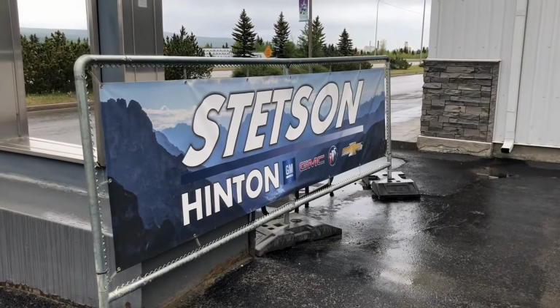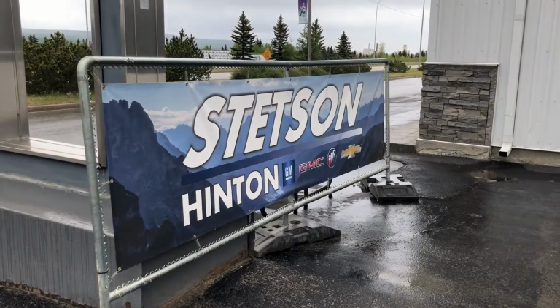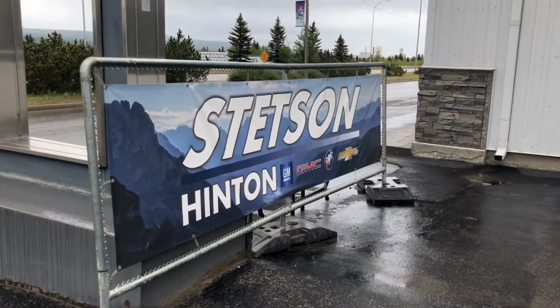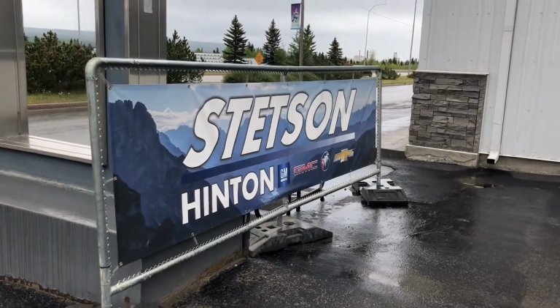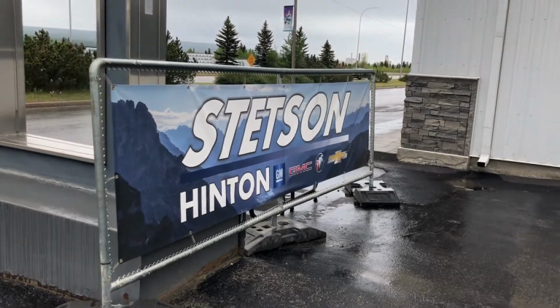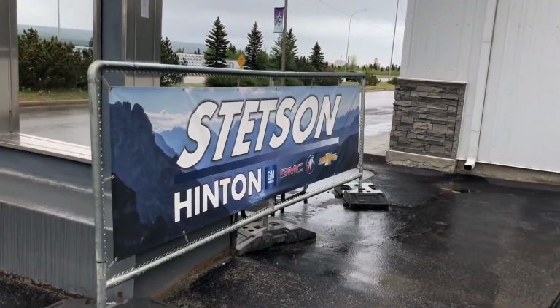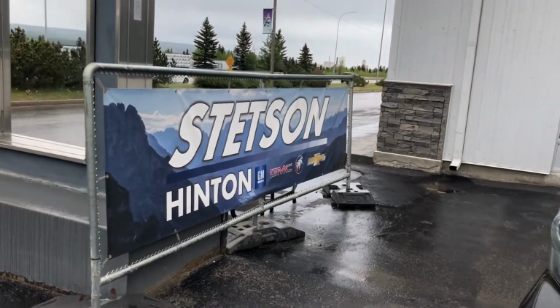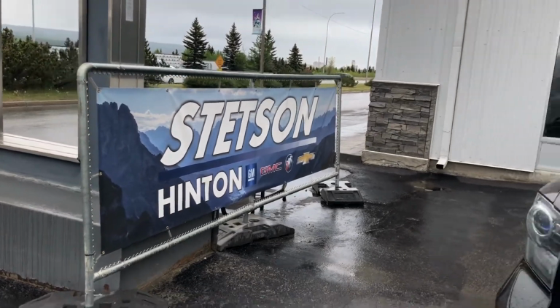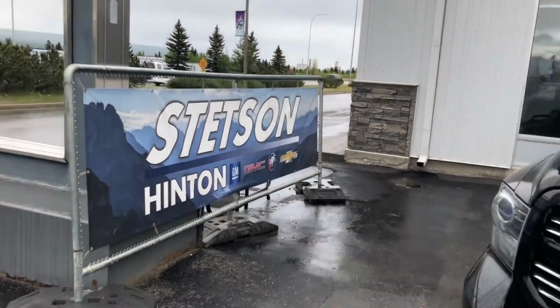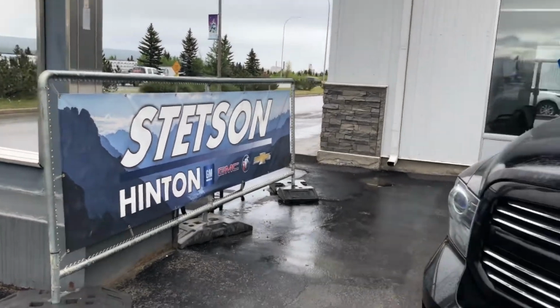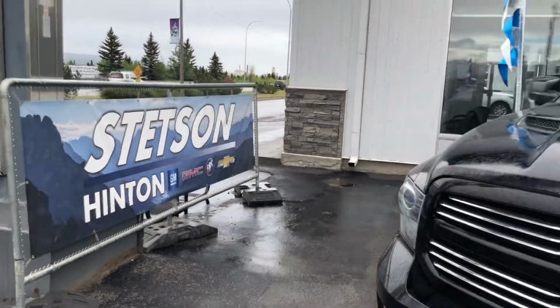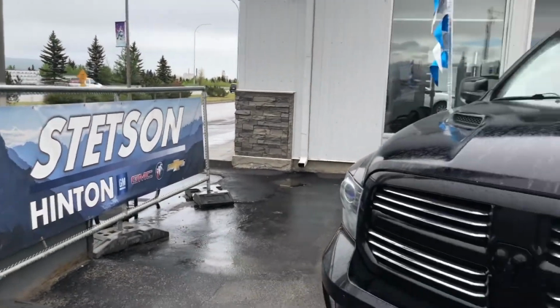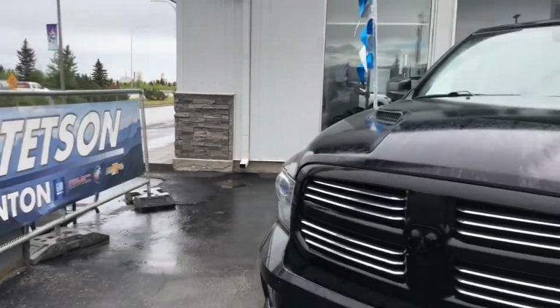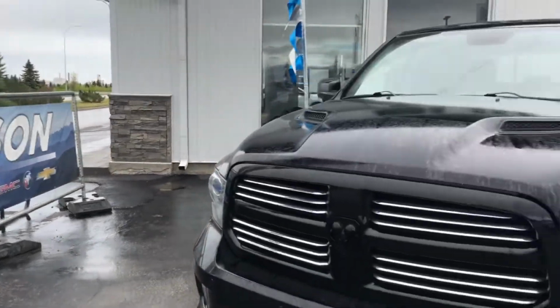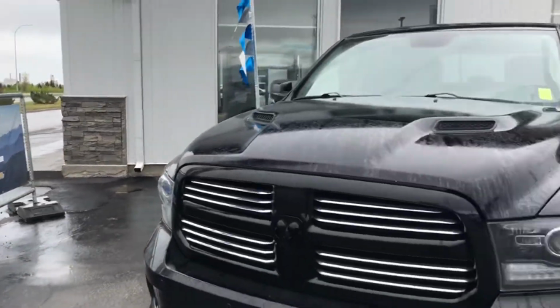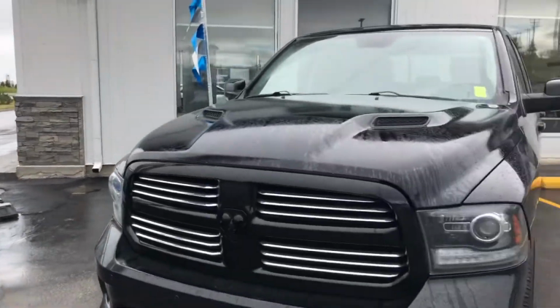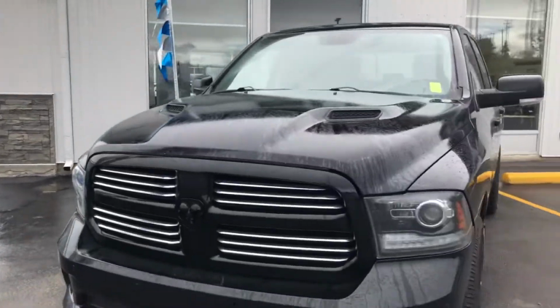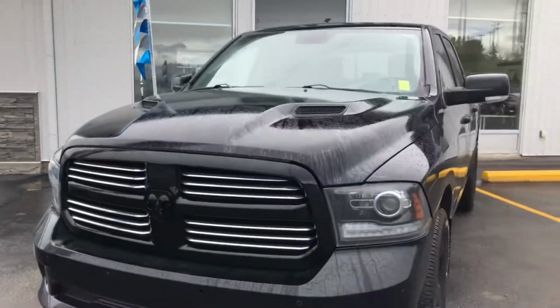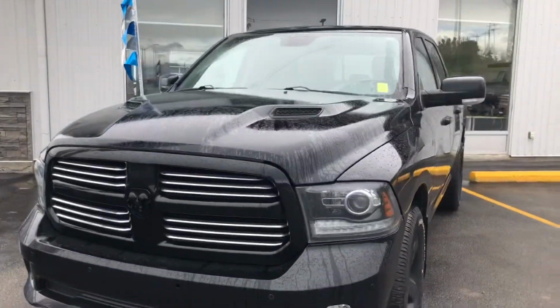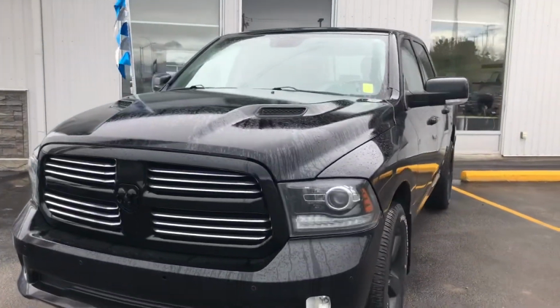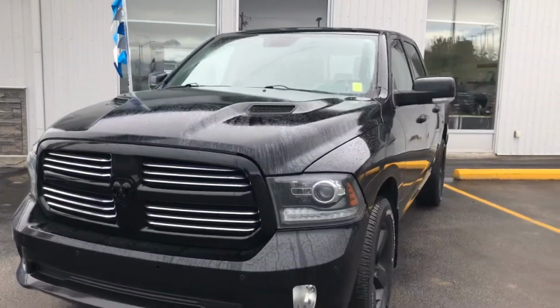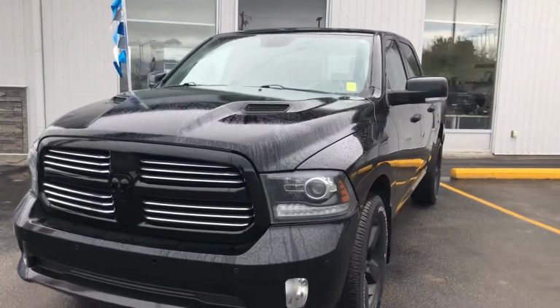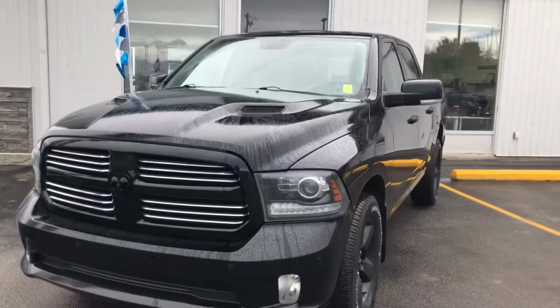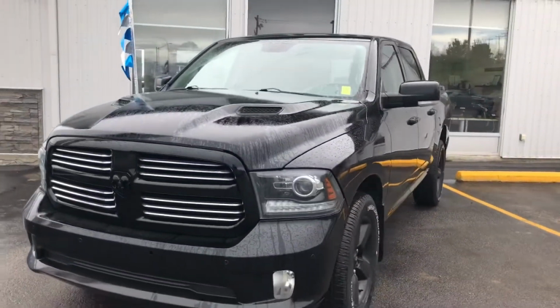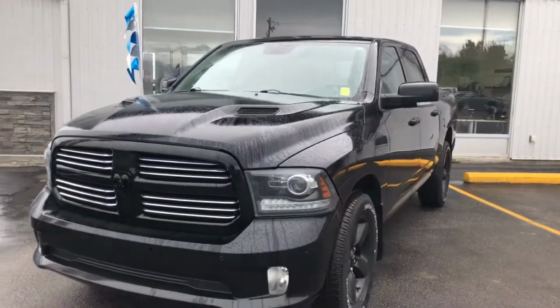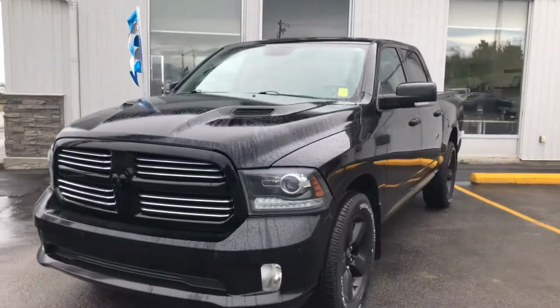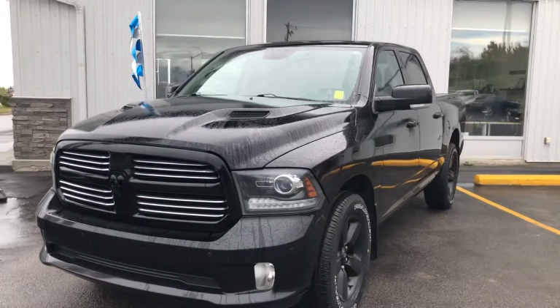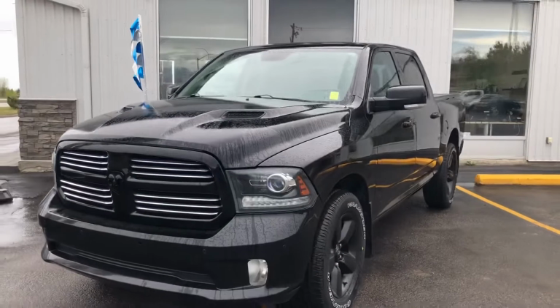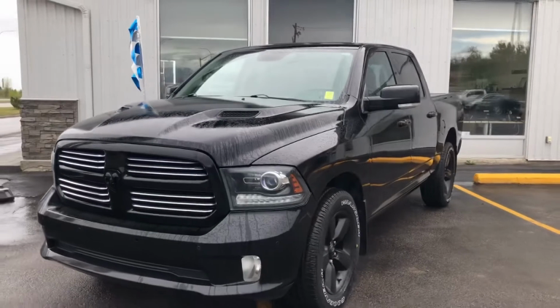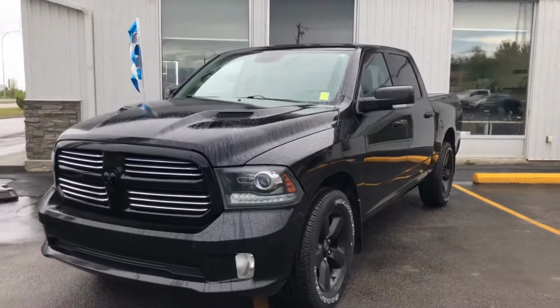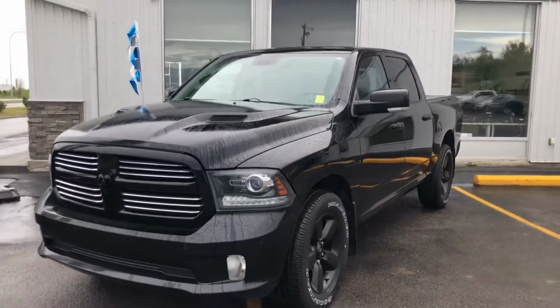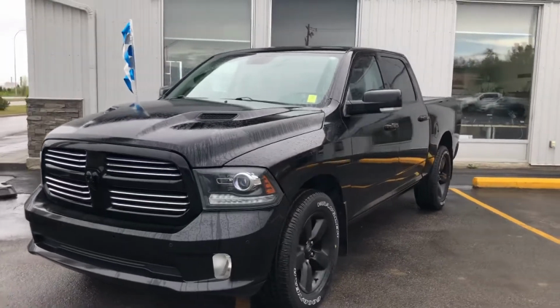Welcome to Stetson Hinton GM. Today we're going to talk about a 2014 Dodge Ram Sport.